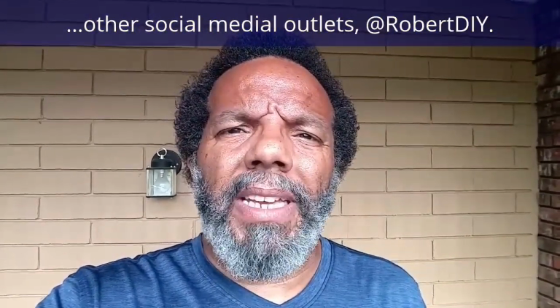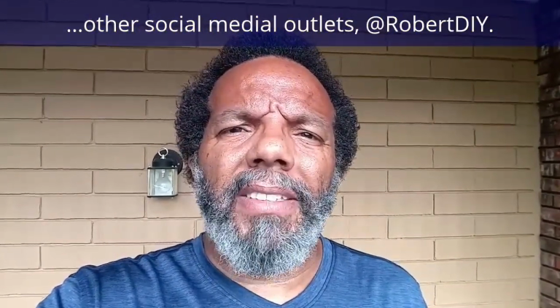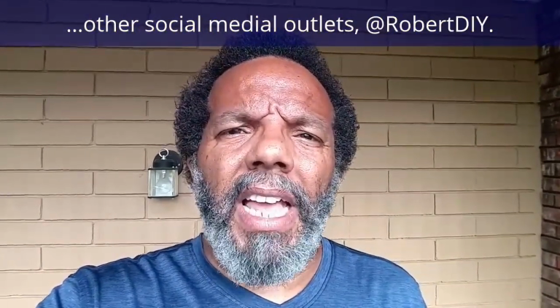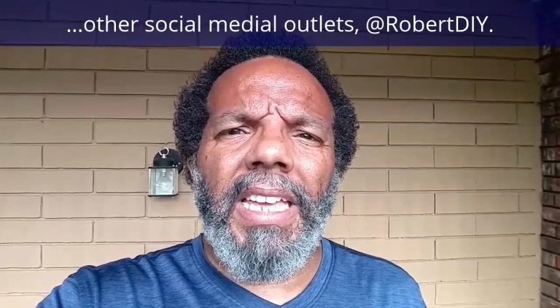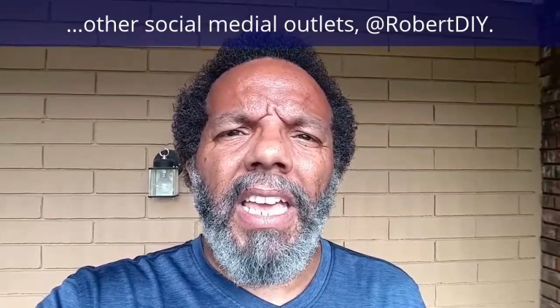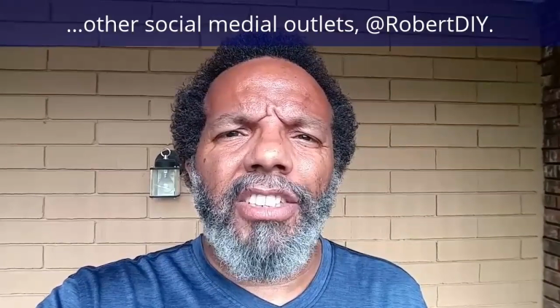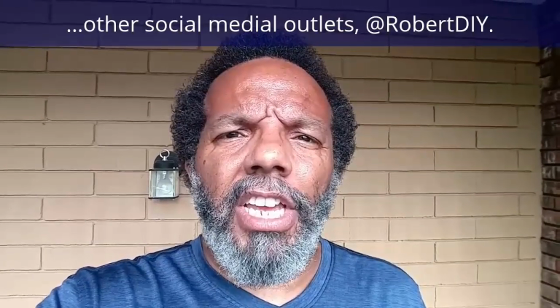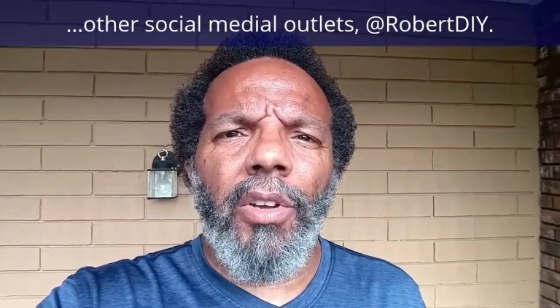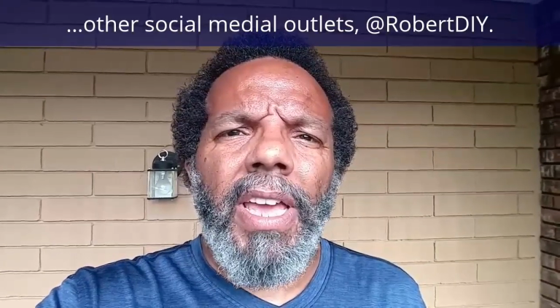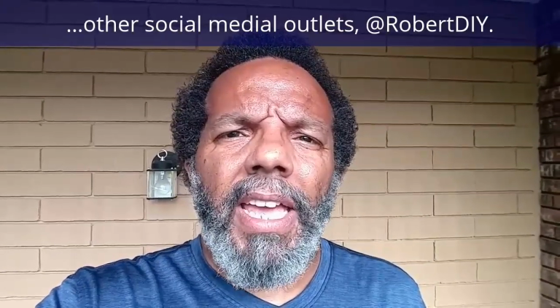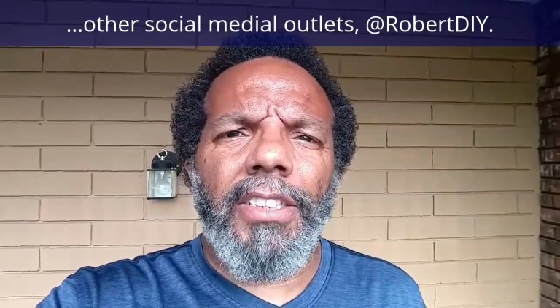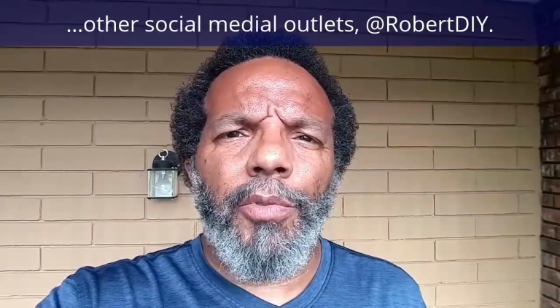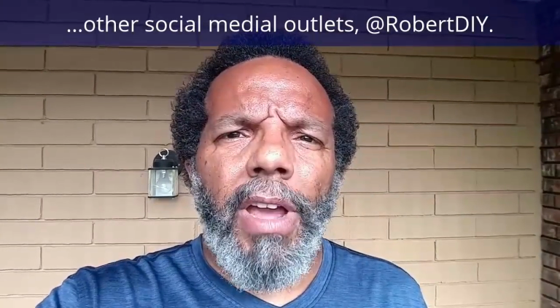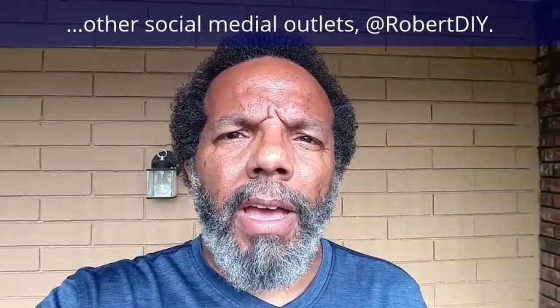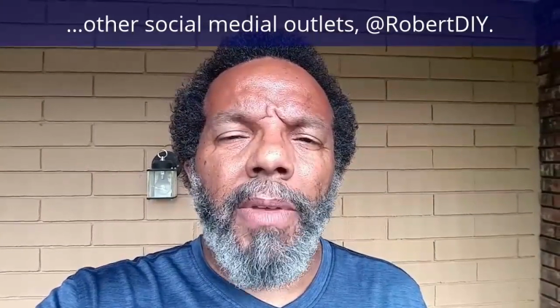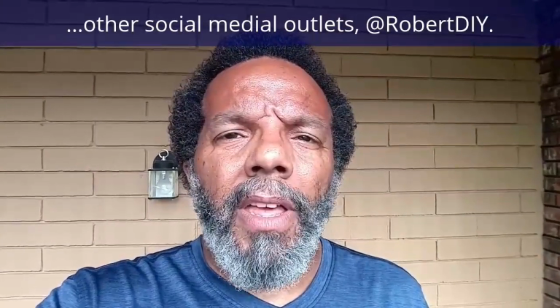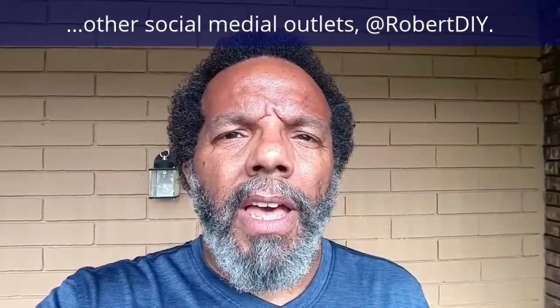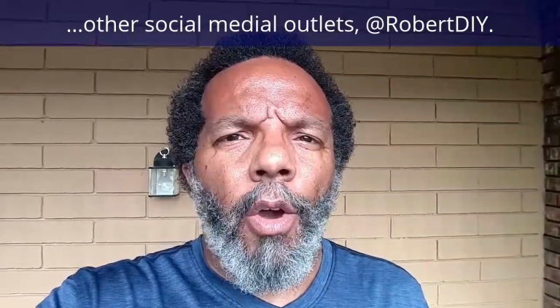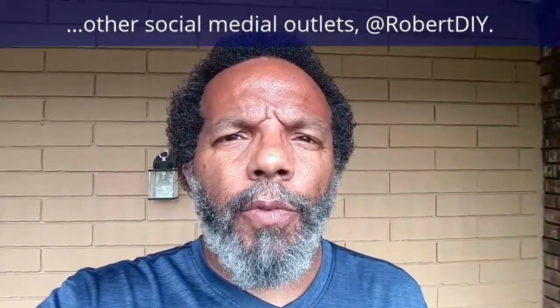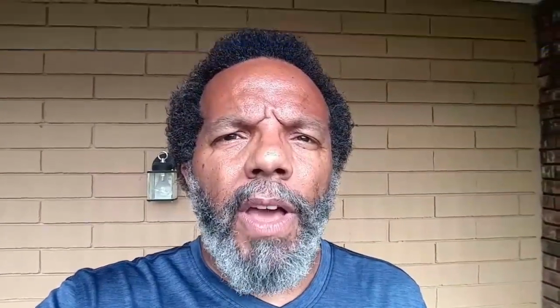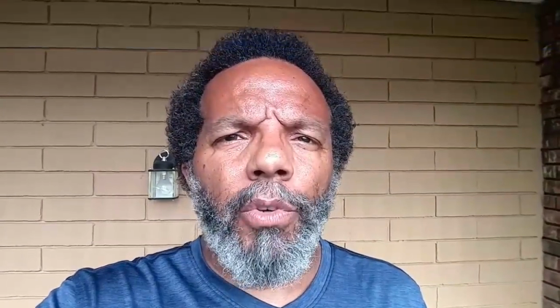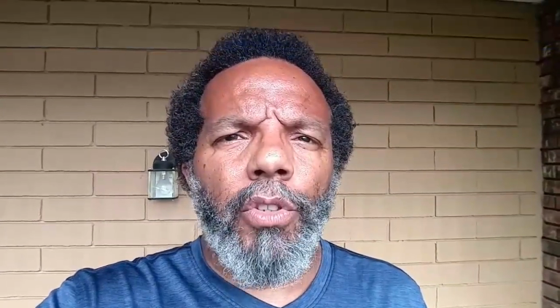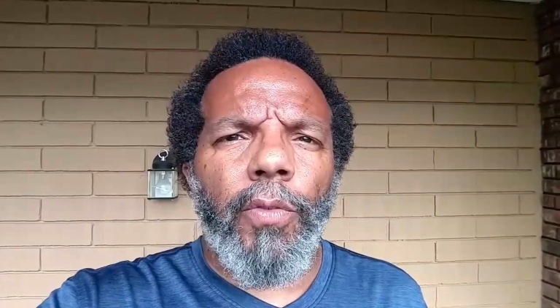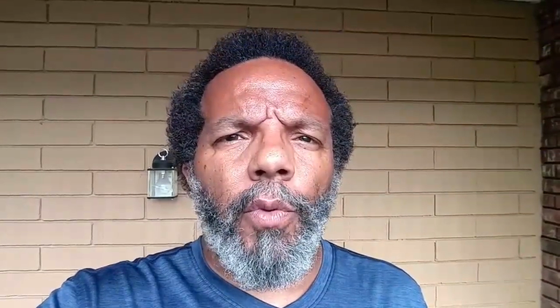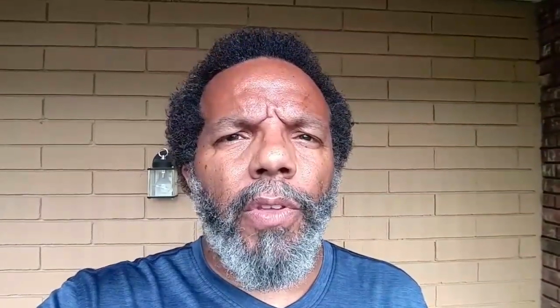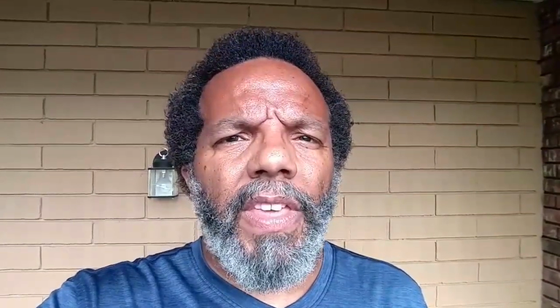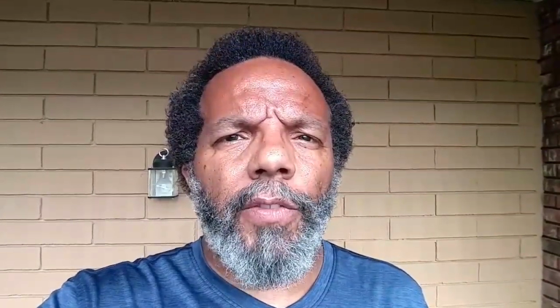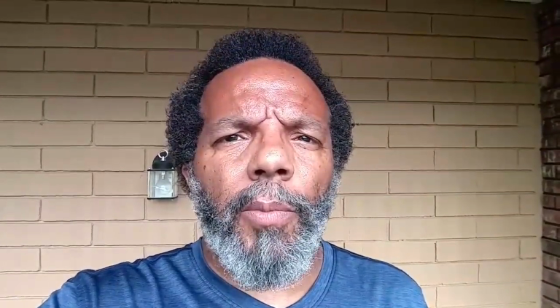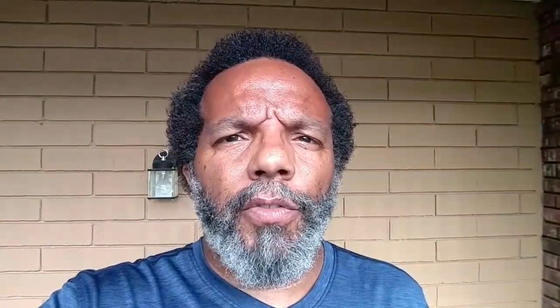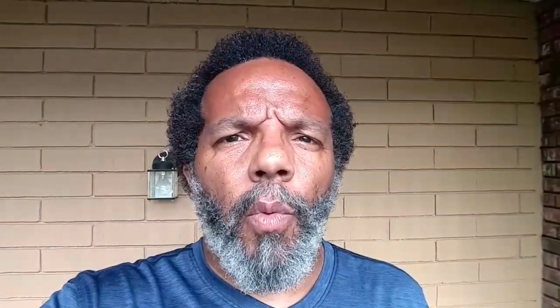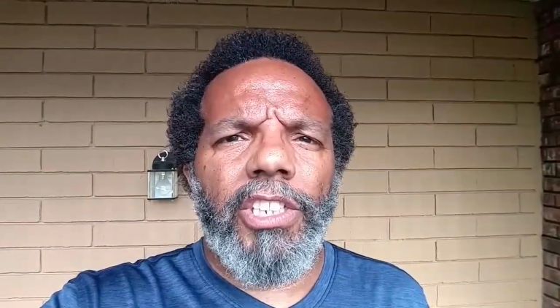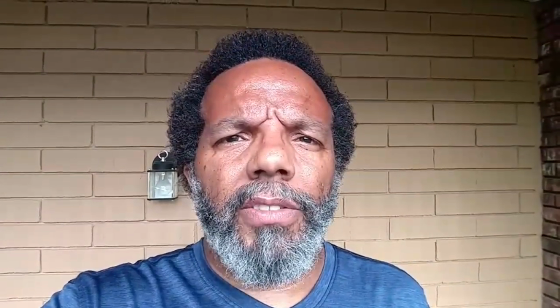My YouTube channel has a disclaimer video that I encourage you to watch. And please like, share, and subscribe. I hope you found what you're looking for. Thank you very much for watching.